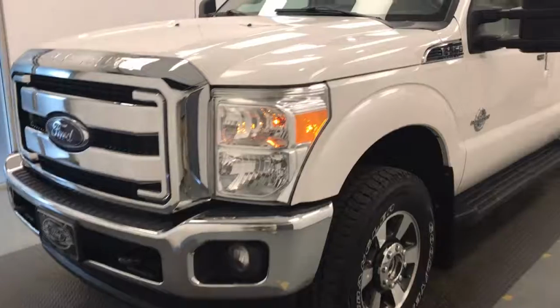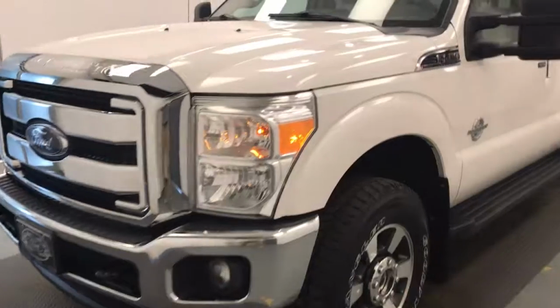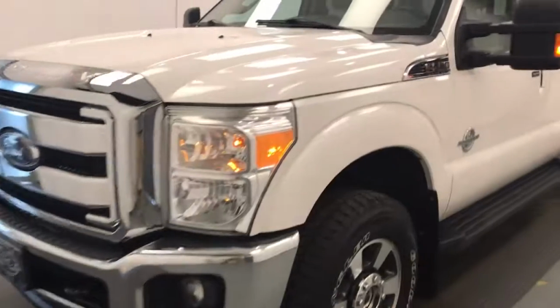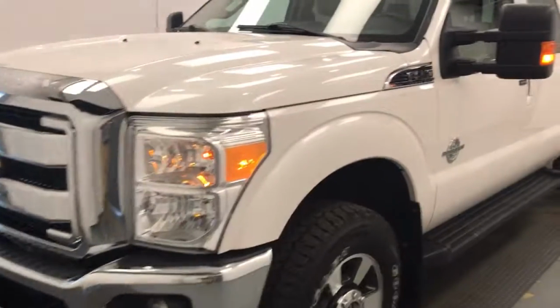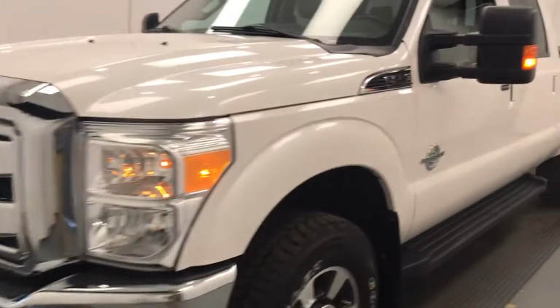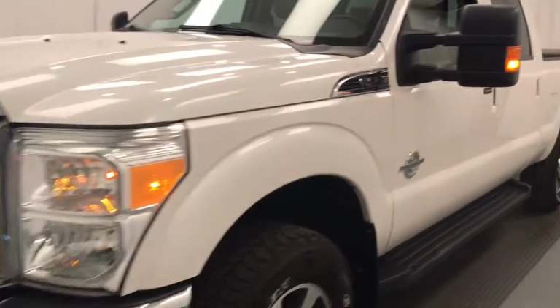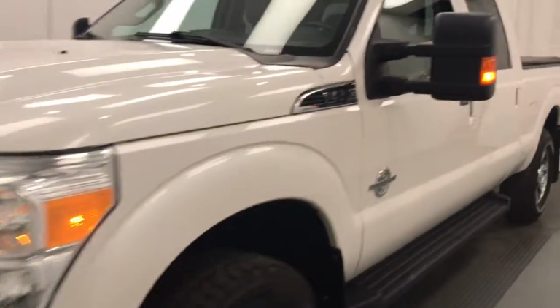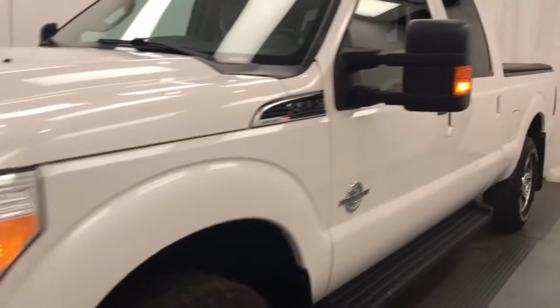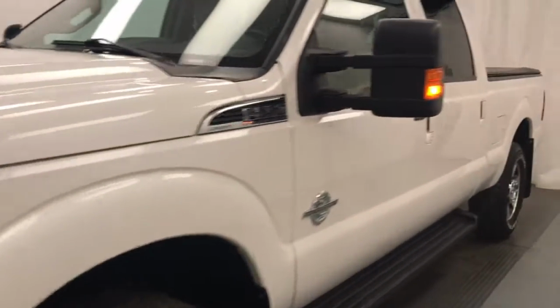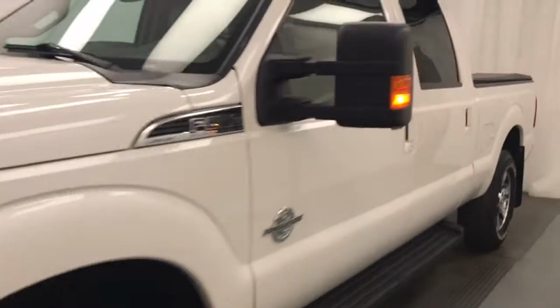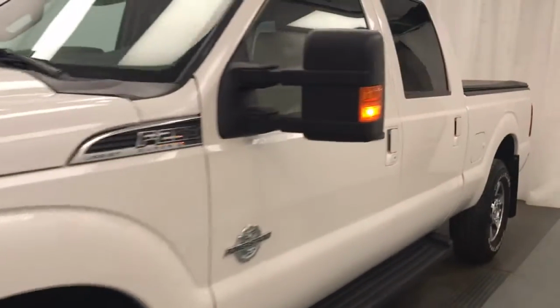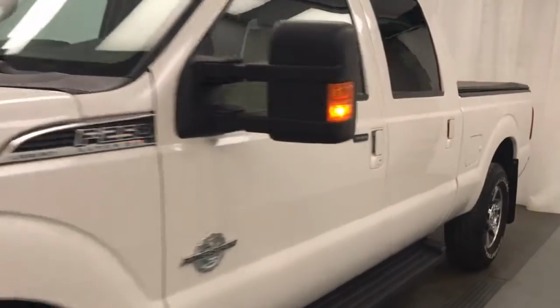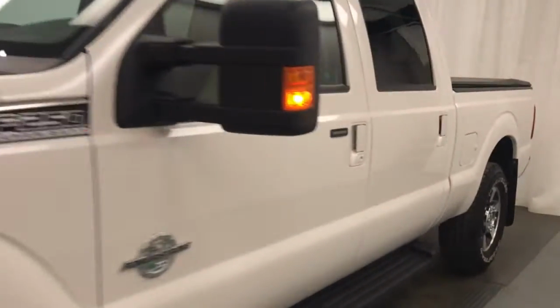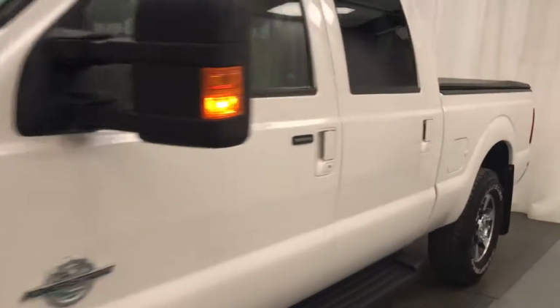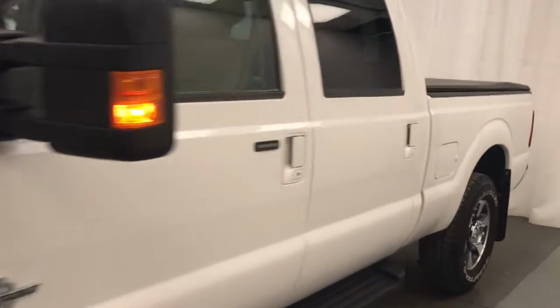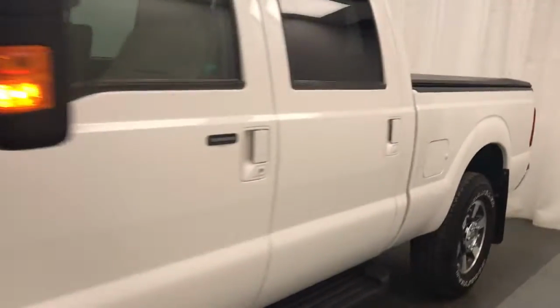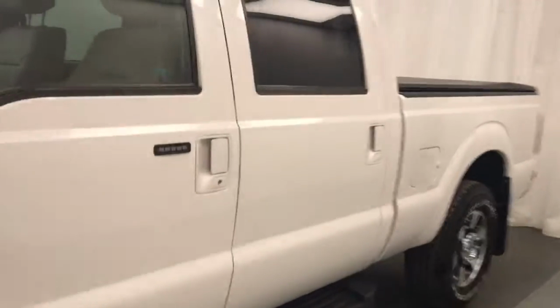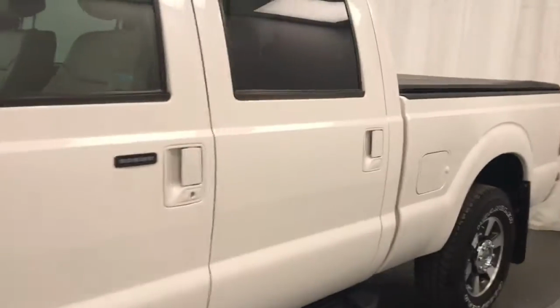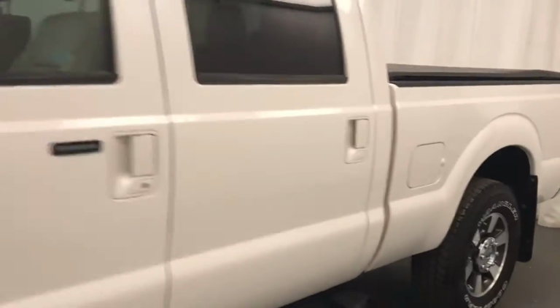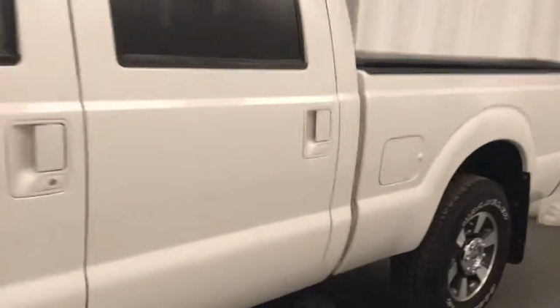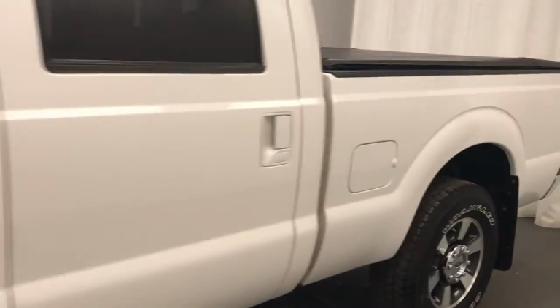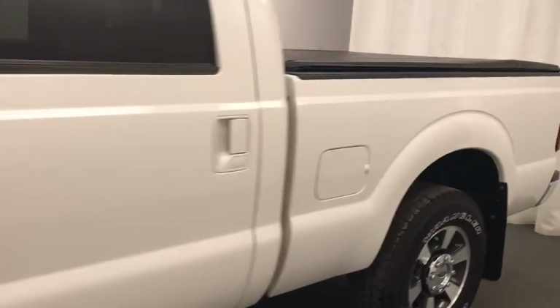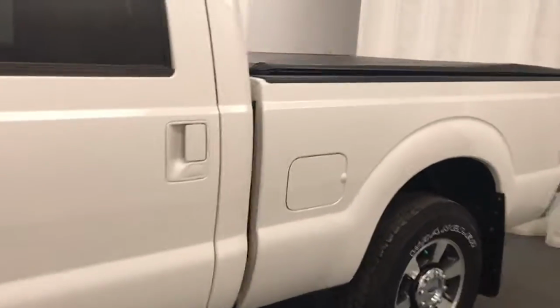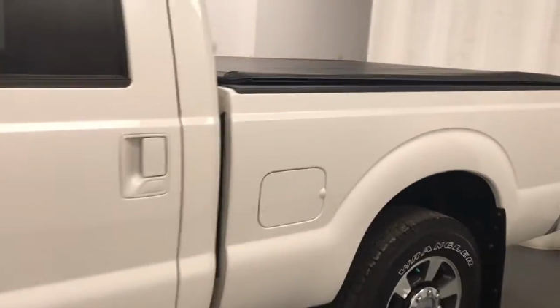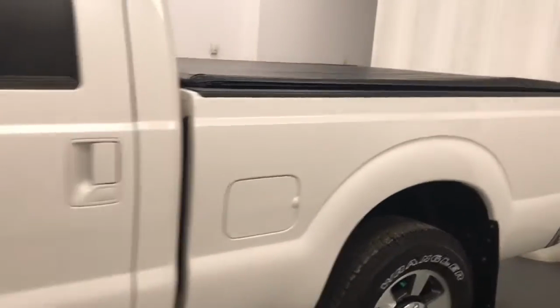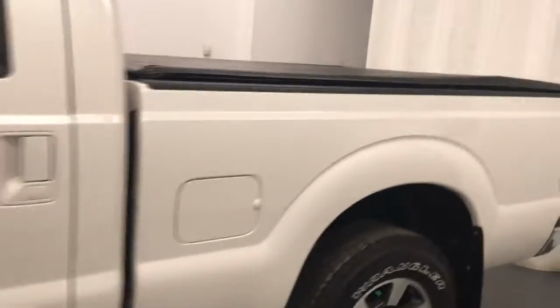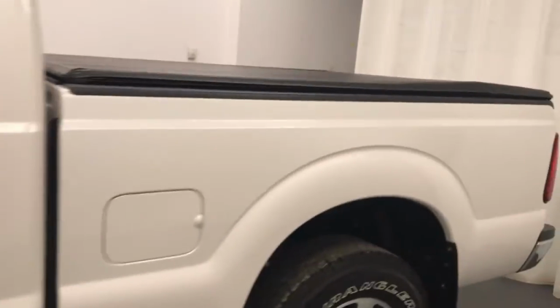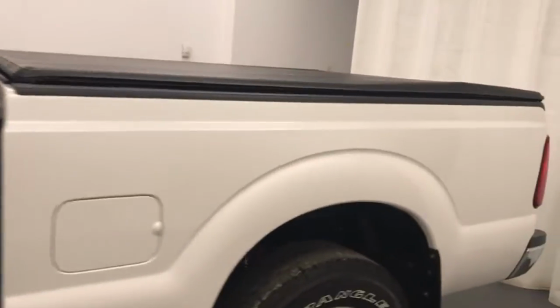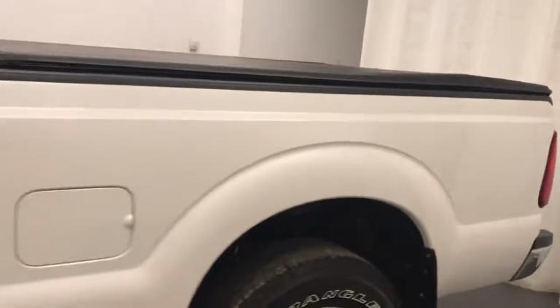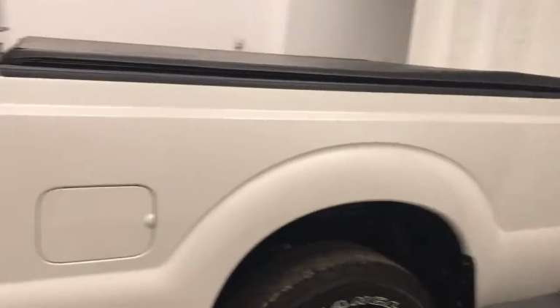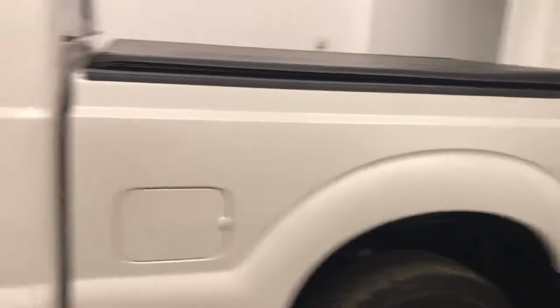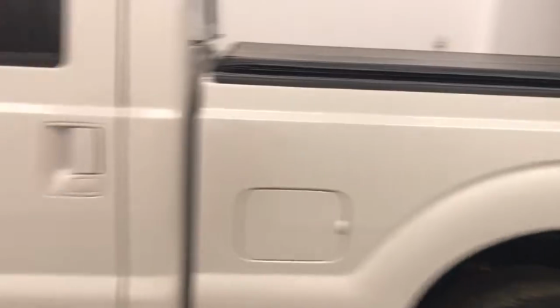Today we're reviewing stock number 208-895 on a 2016 Ford F-250 Lariat.